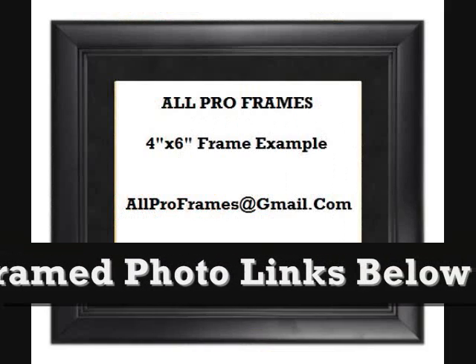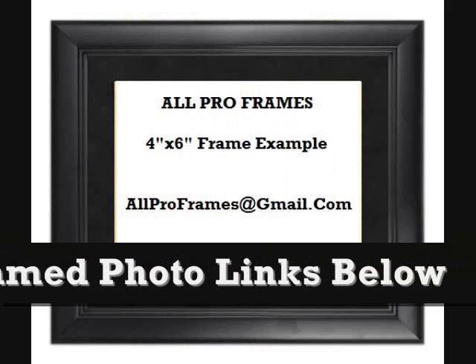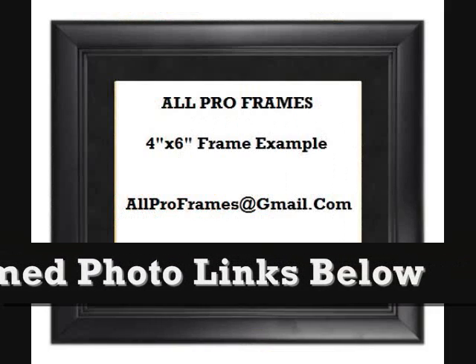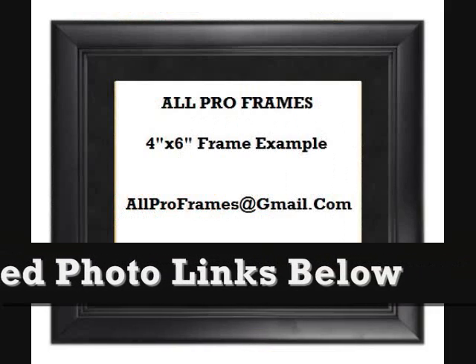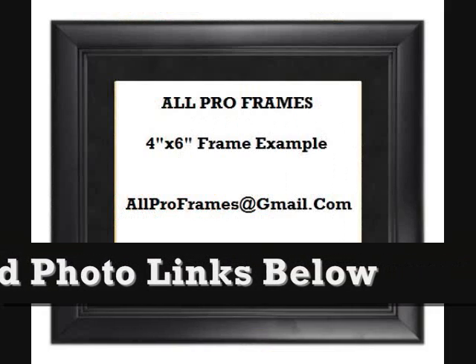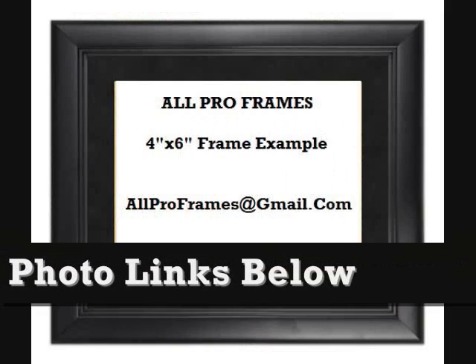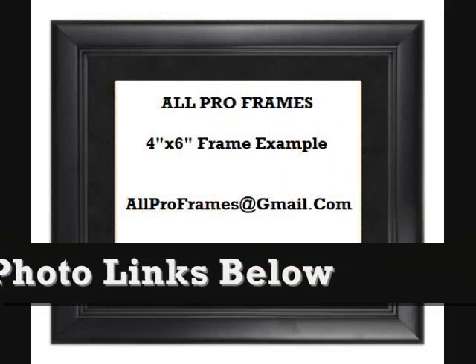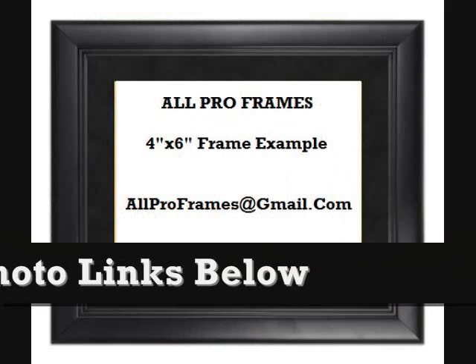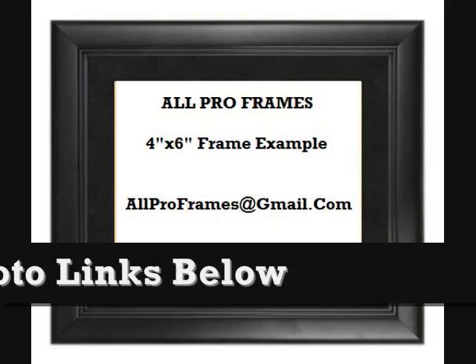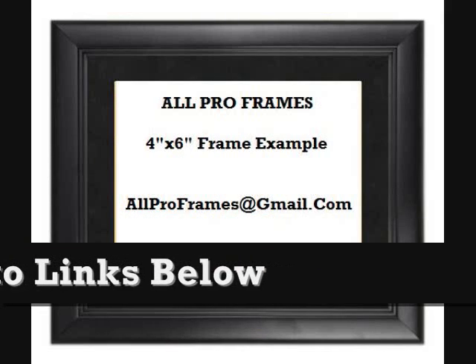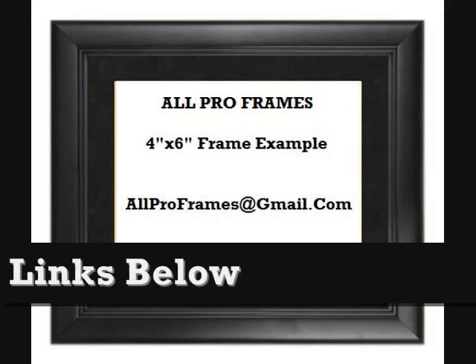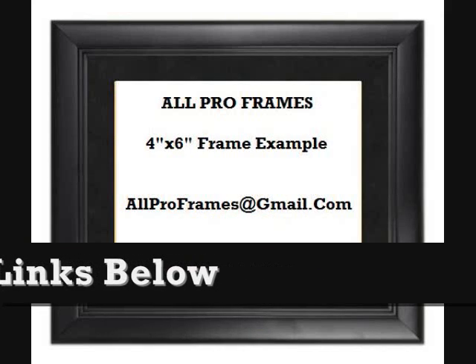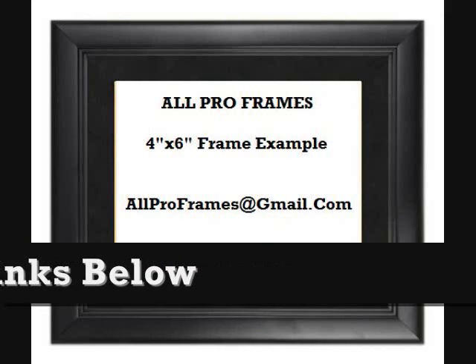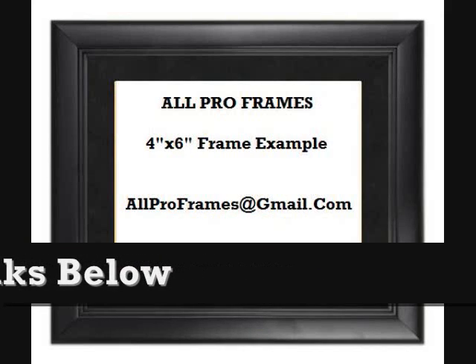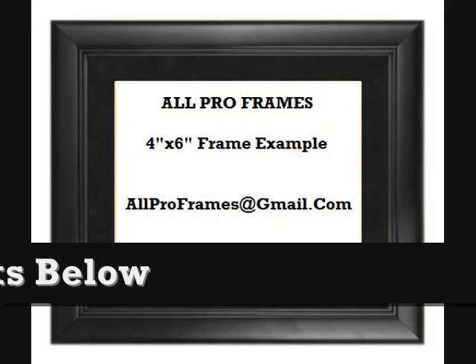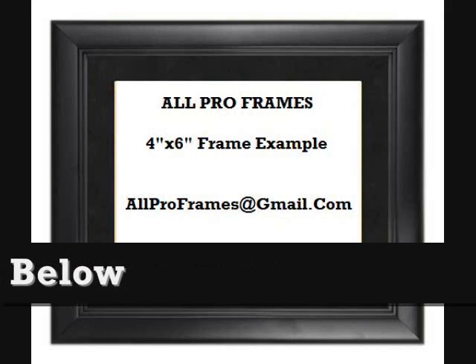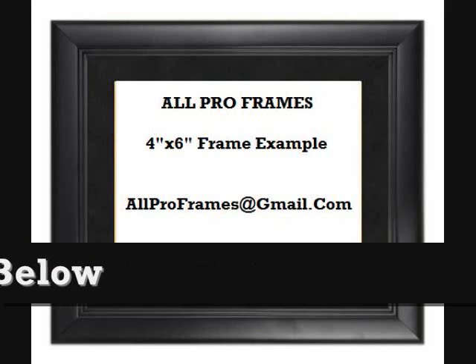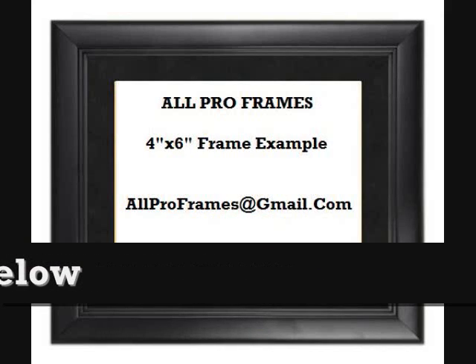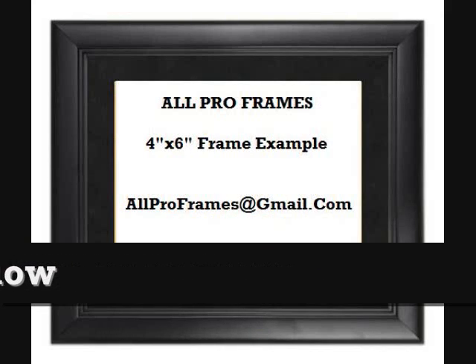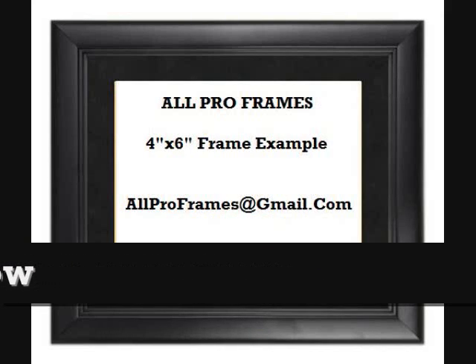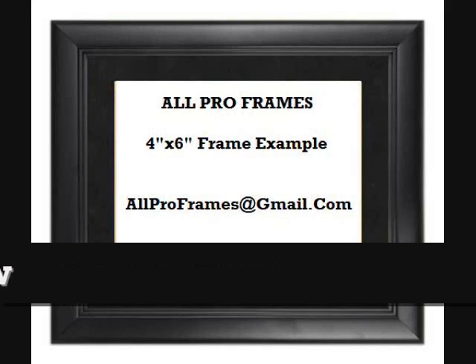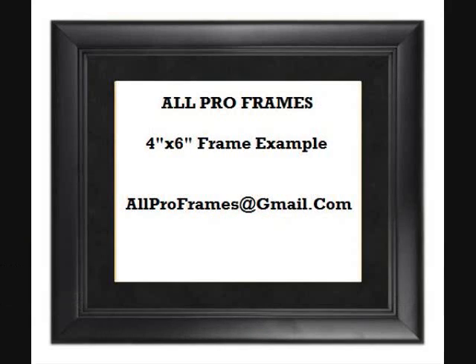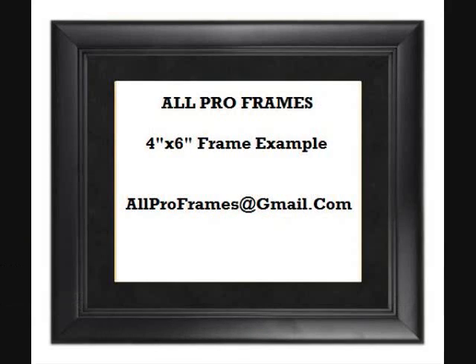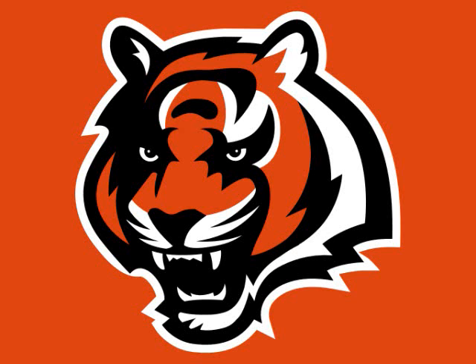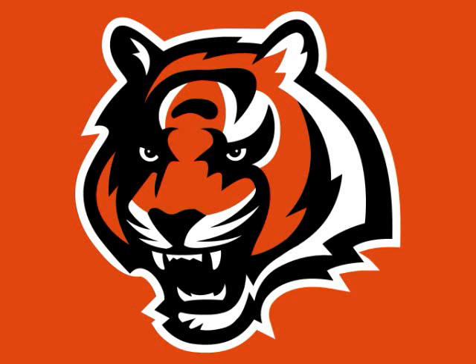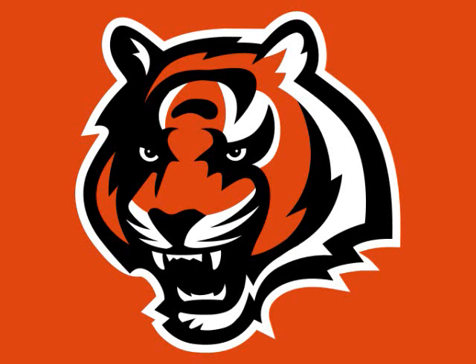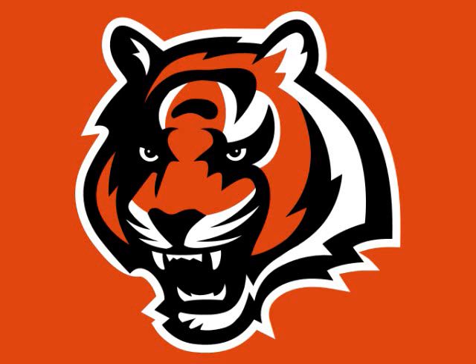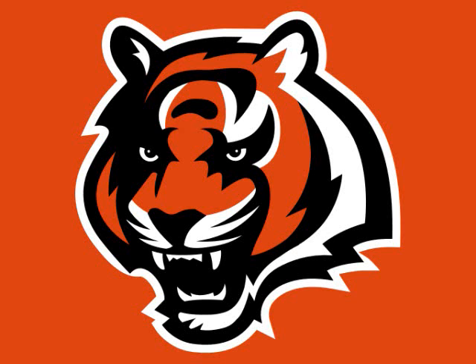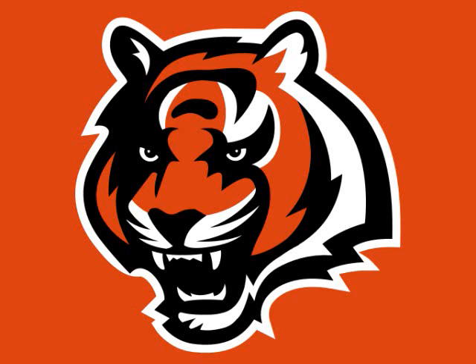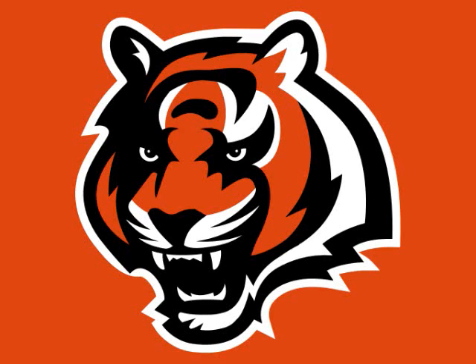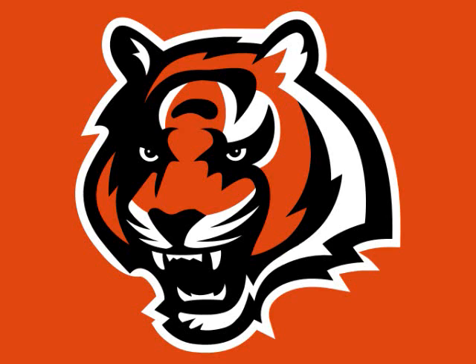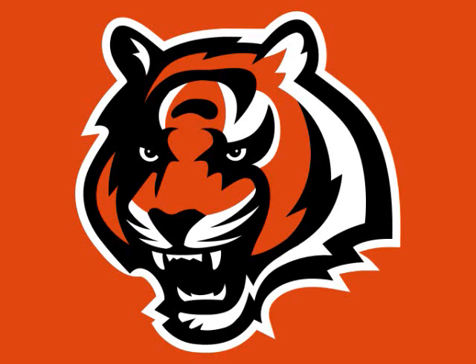Feel free to email us with any questions. Allproframes at gmail.com. Thanks for stopping by and have a great day!